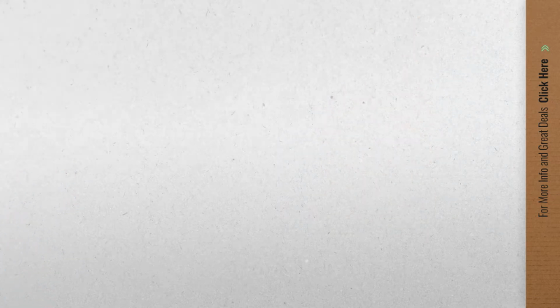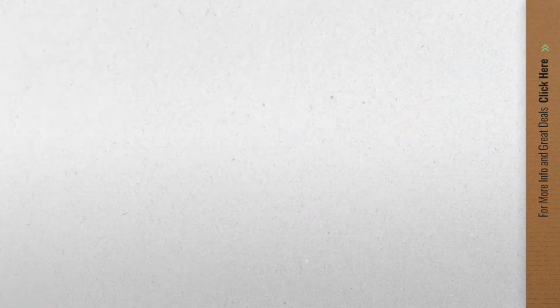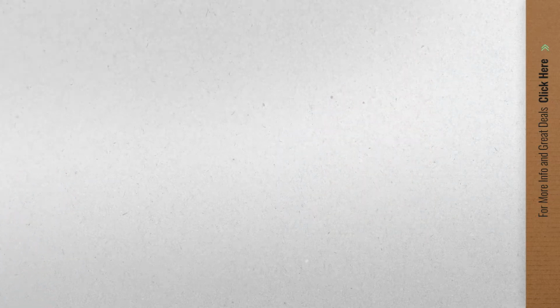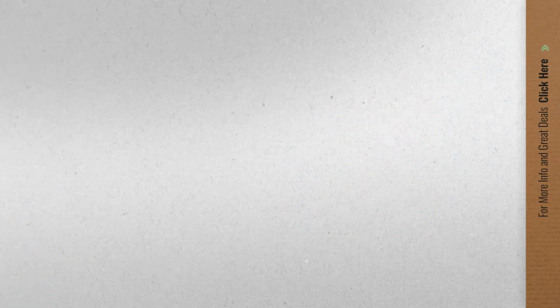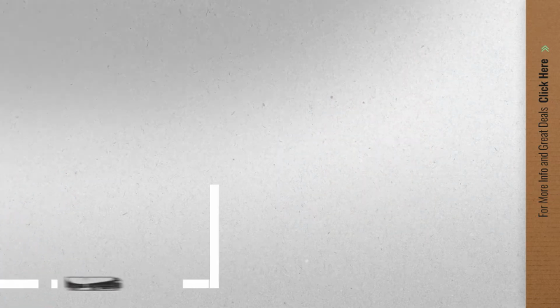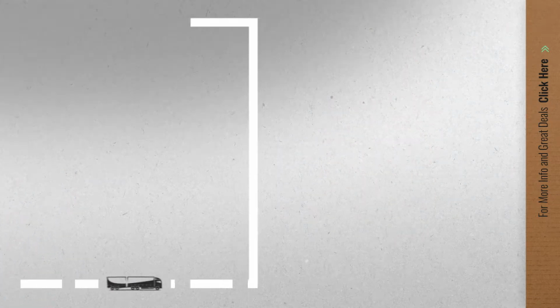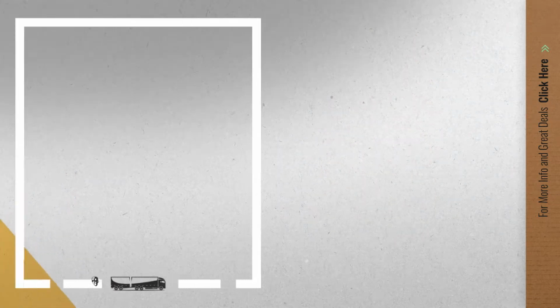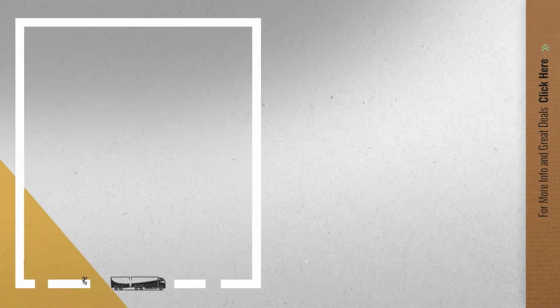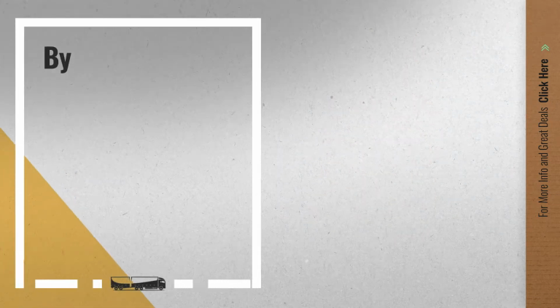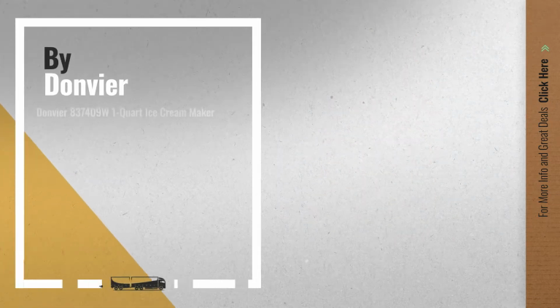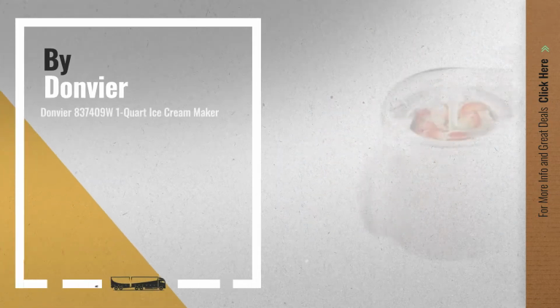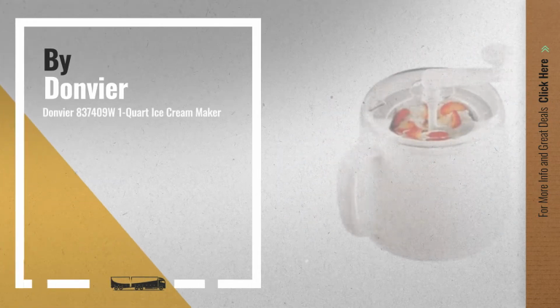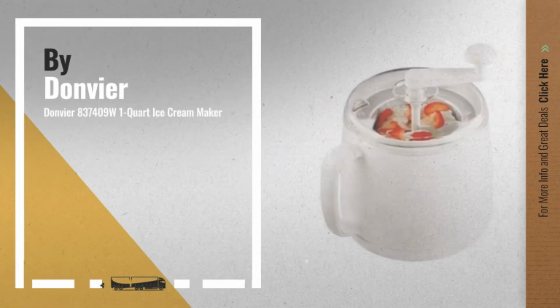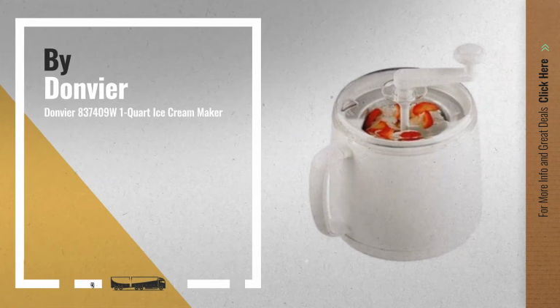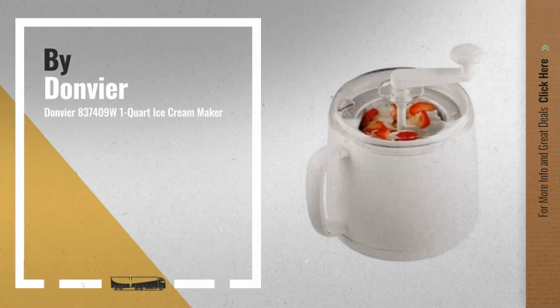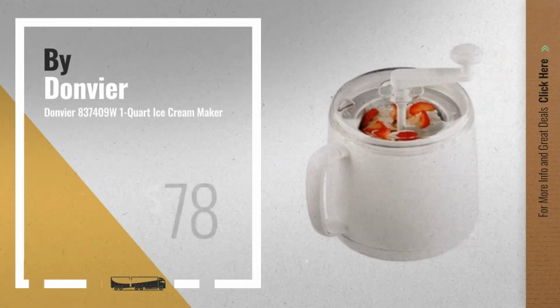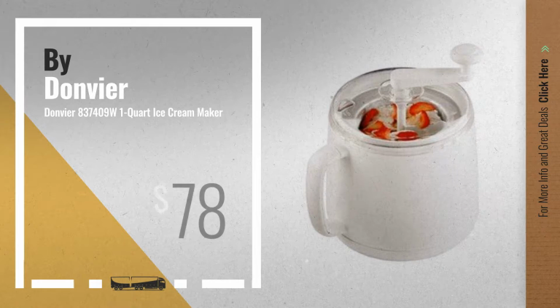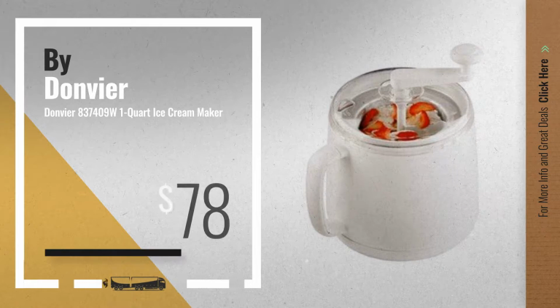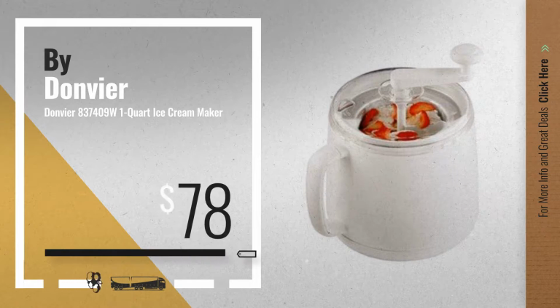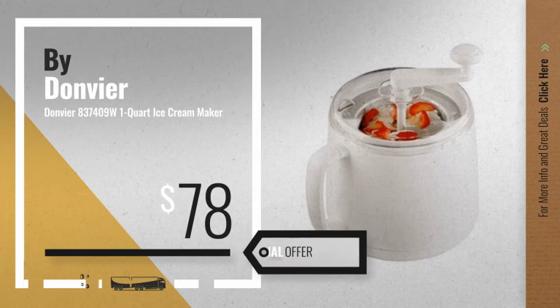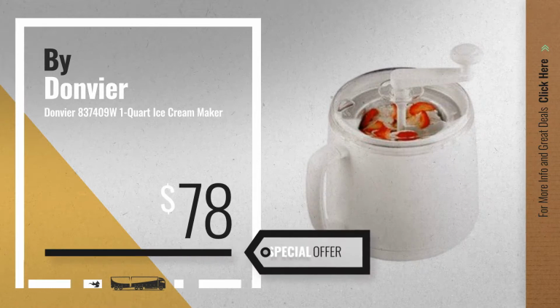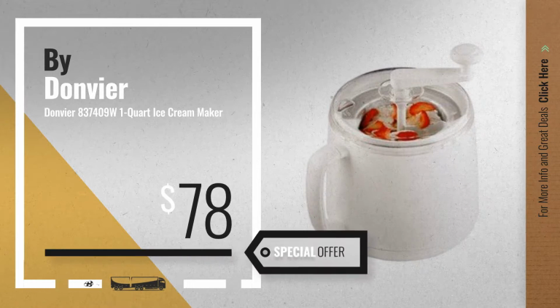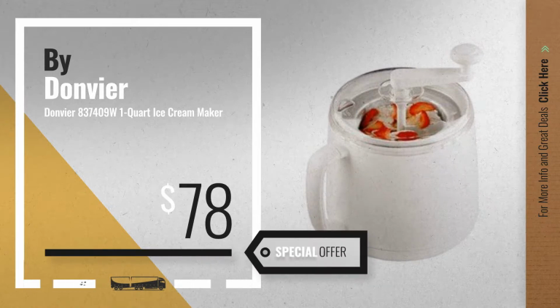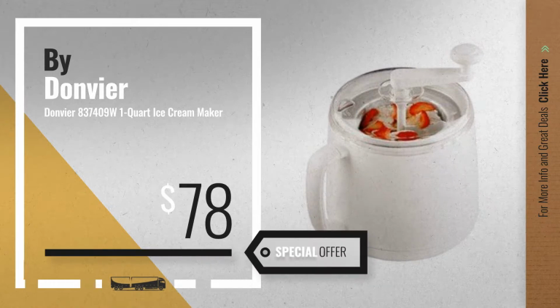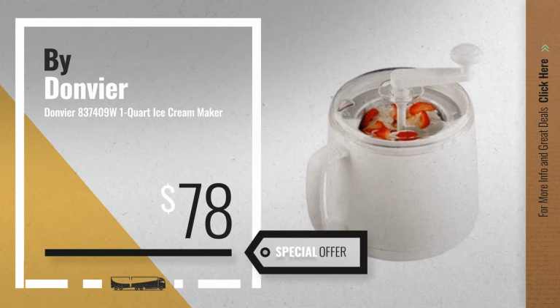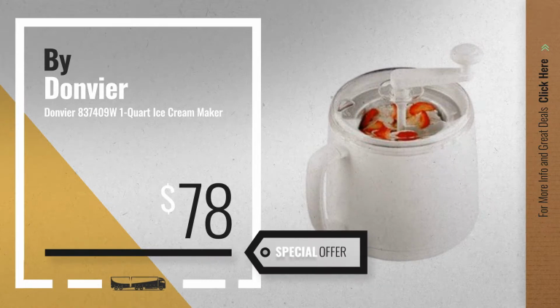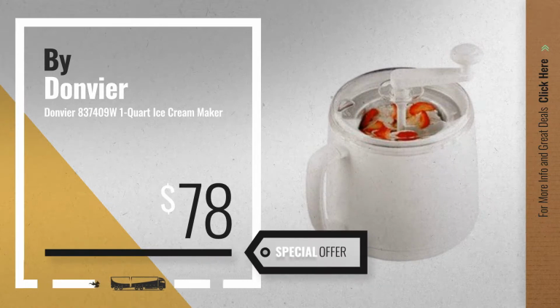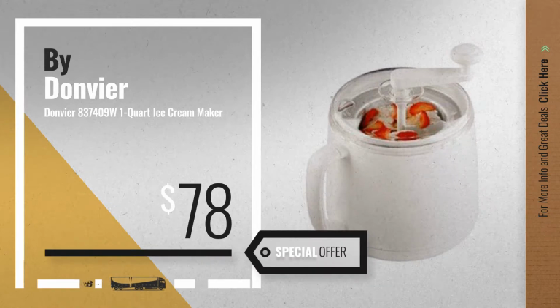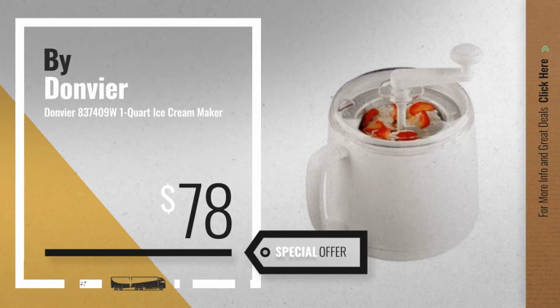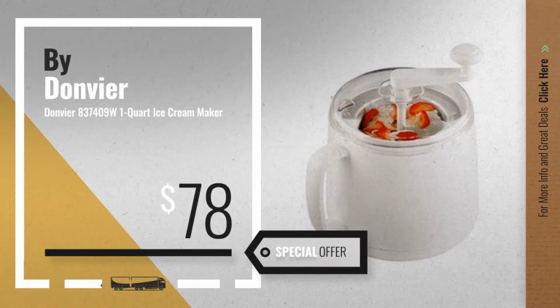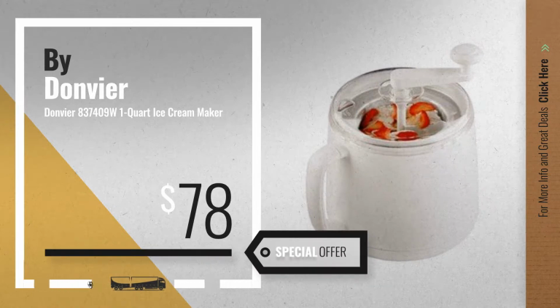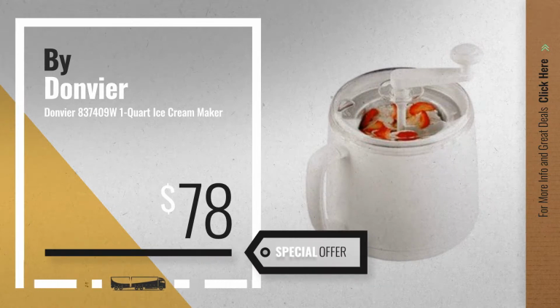Number 2, another great product by Donvier. Available now on Amazon only at $78.